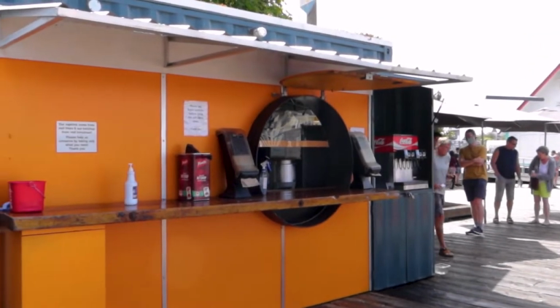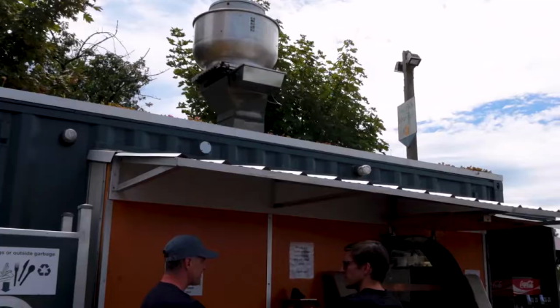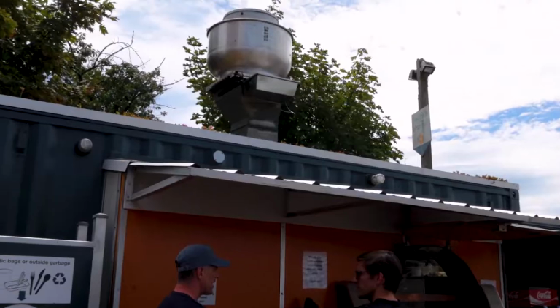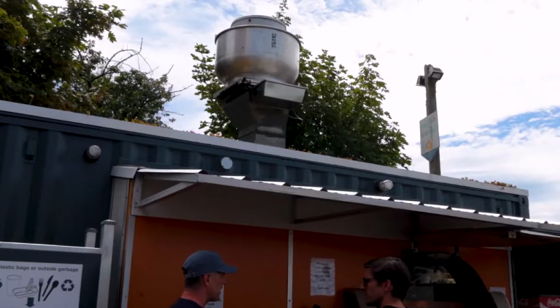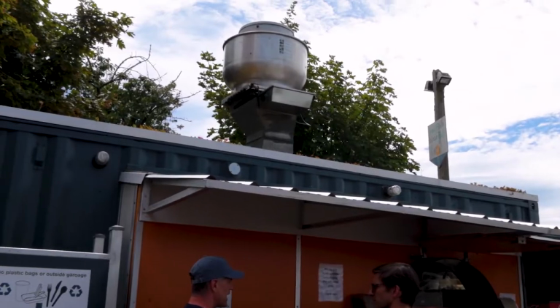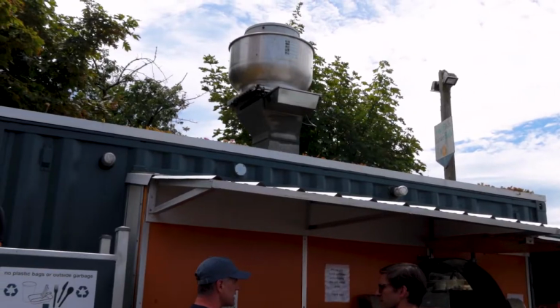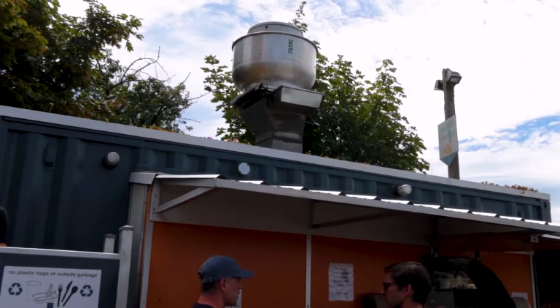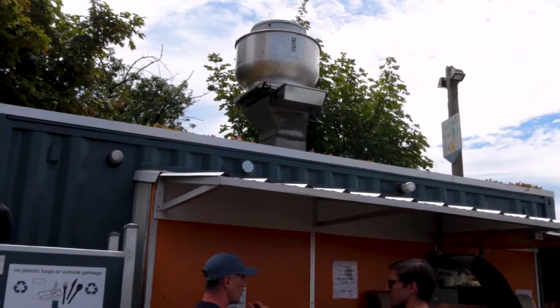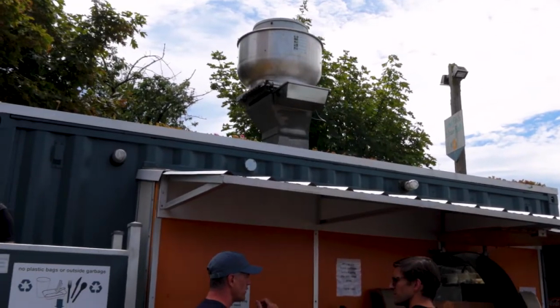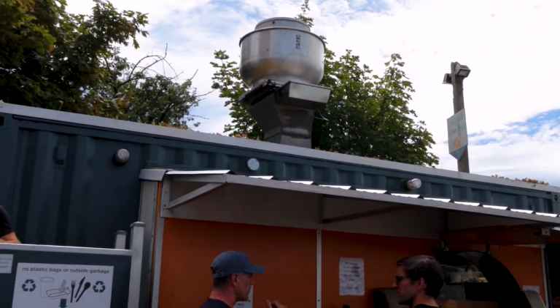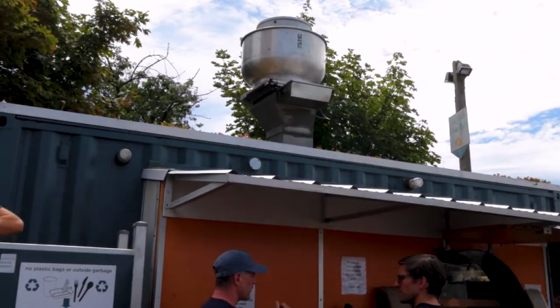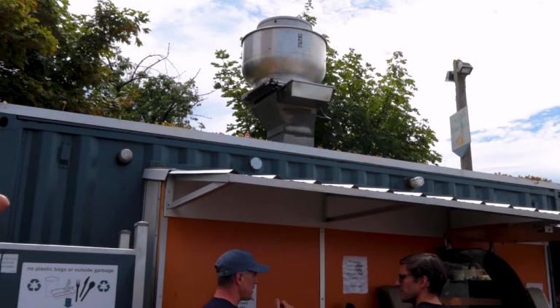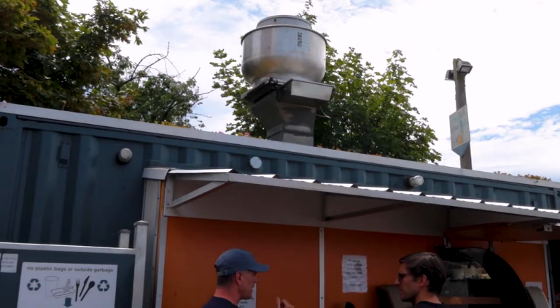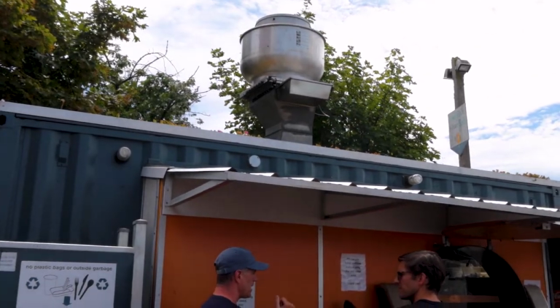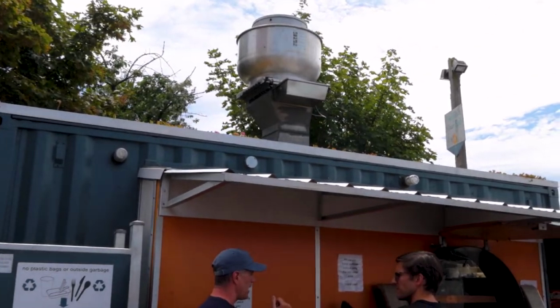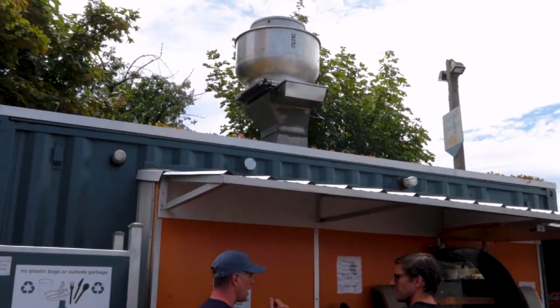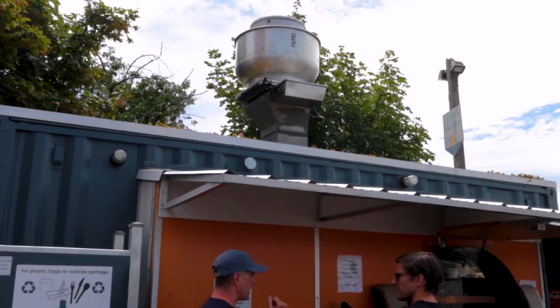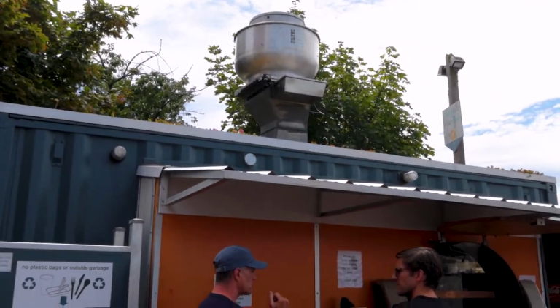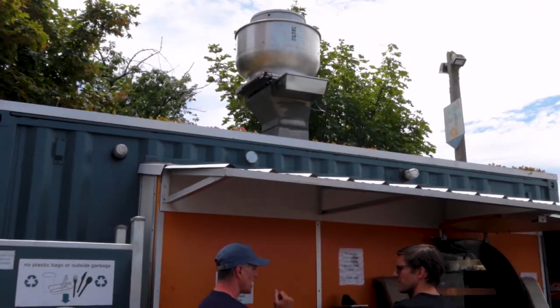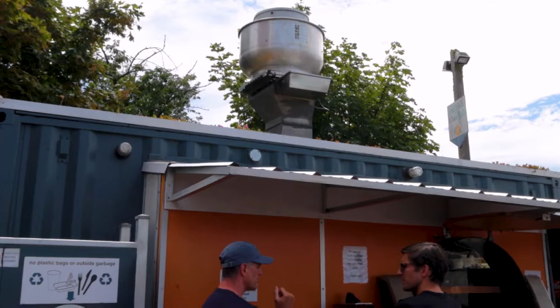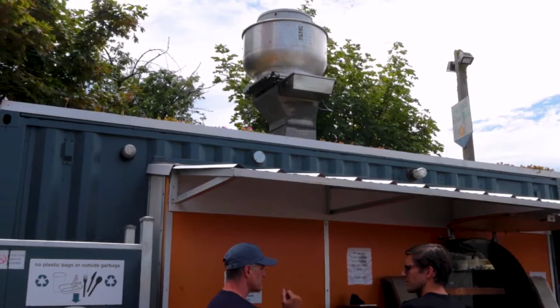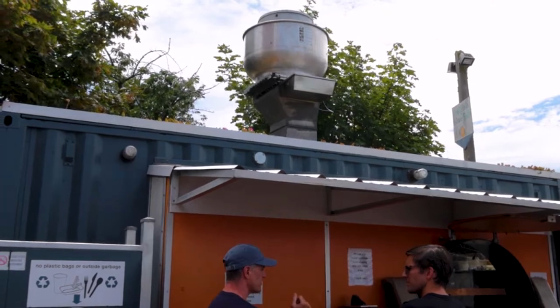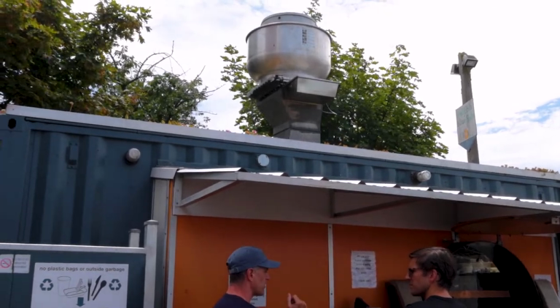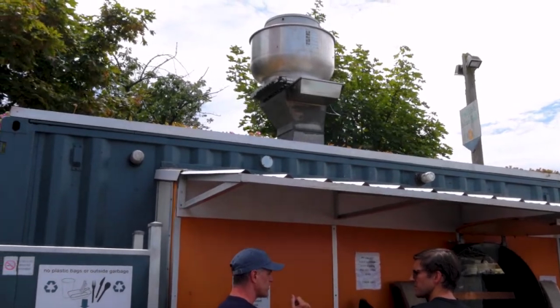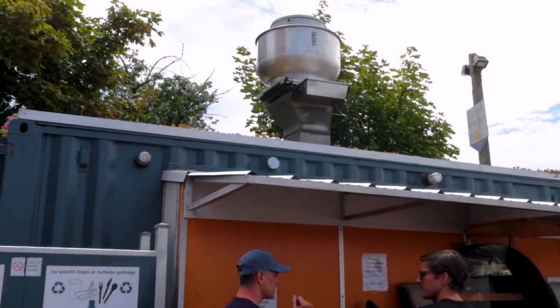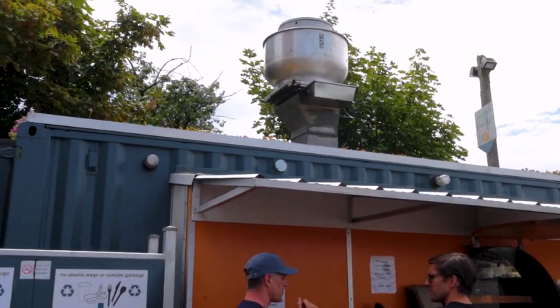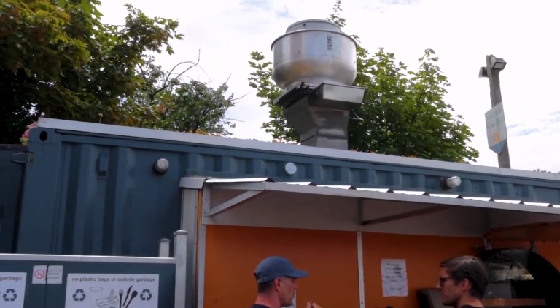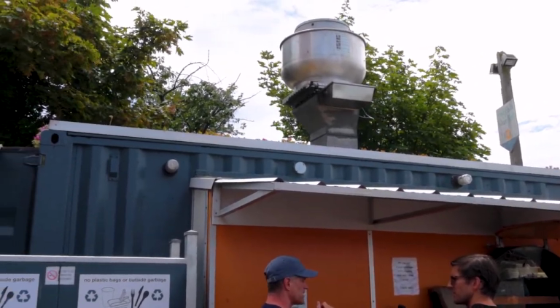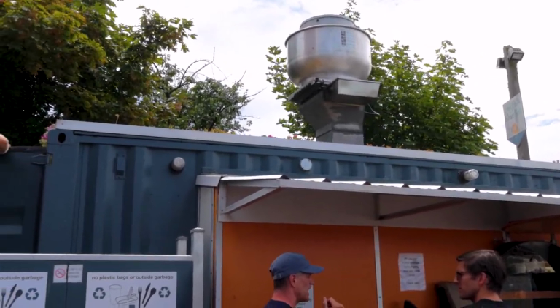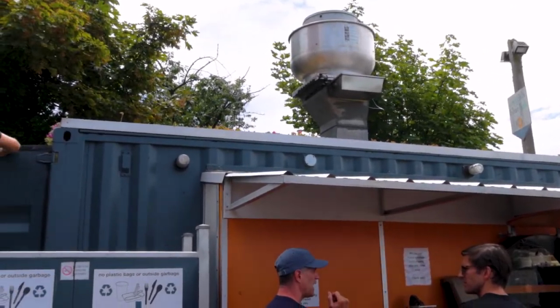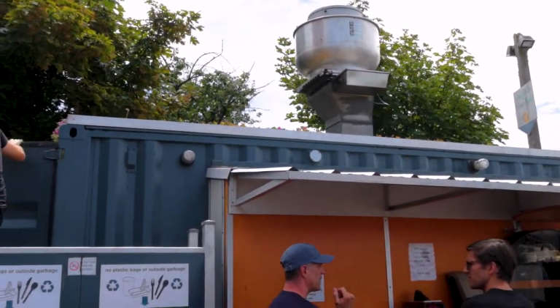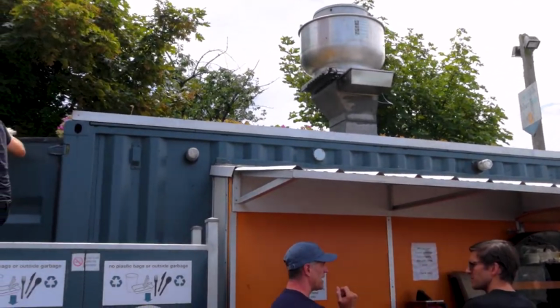Something interesting — this restaurant, well takeout place, is actually made out of a C-can shipping container.